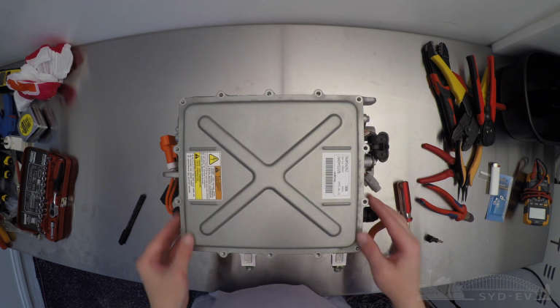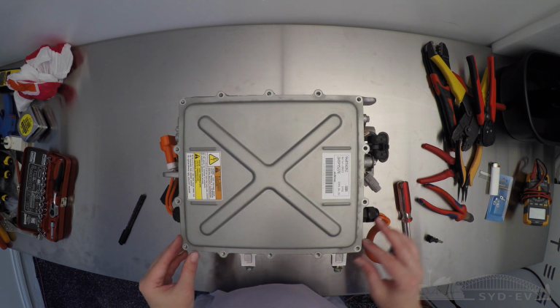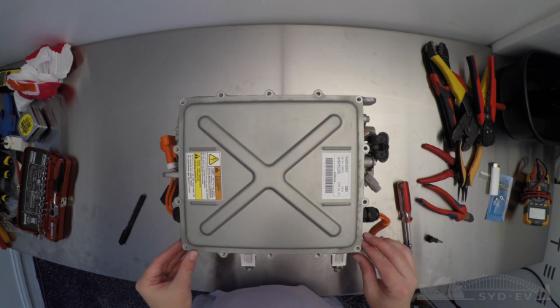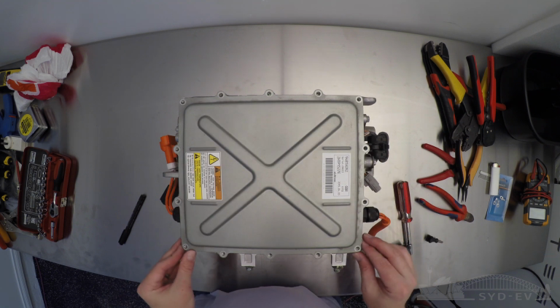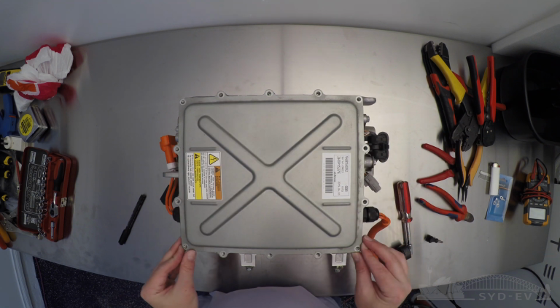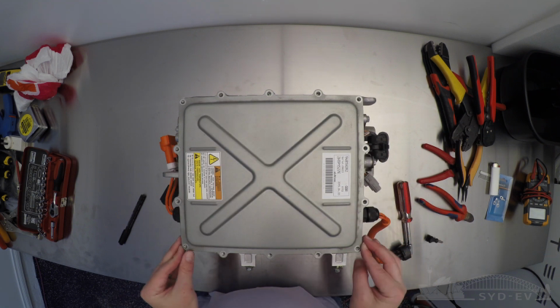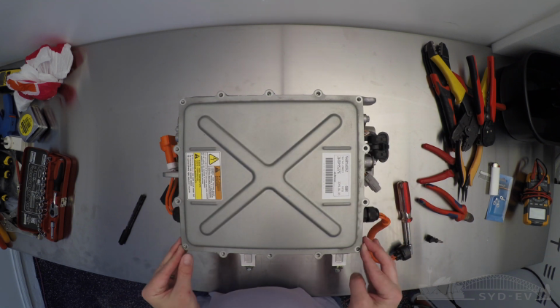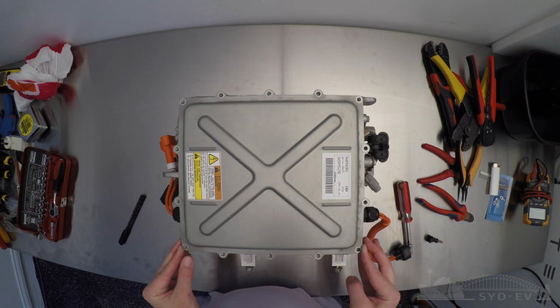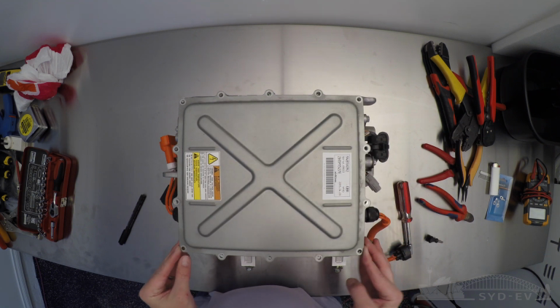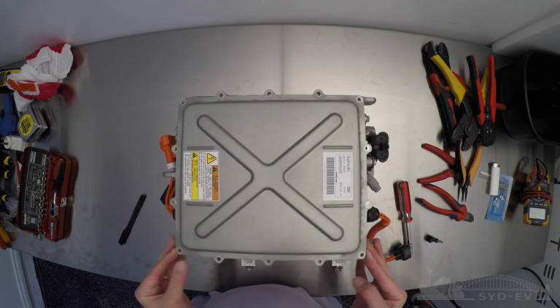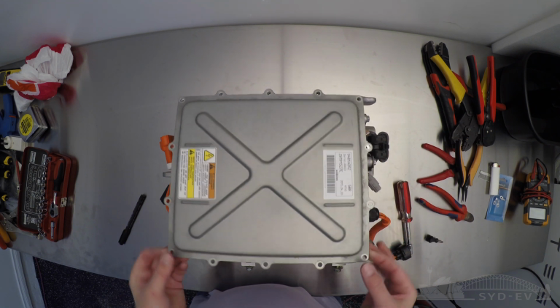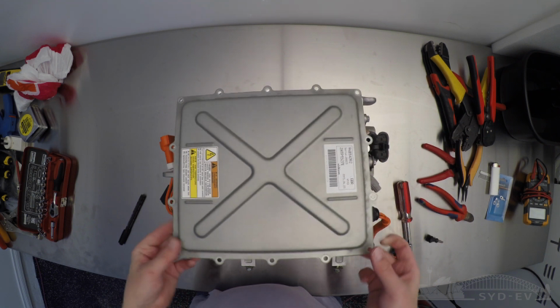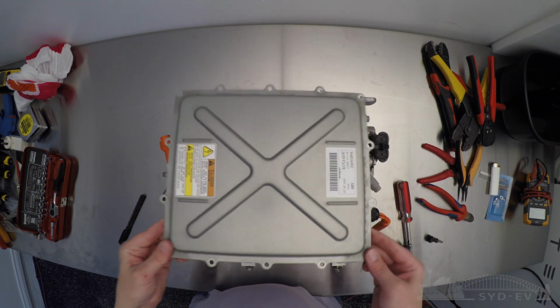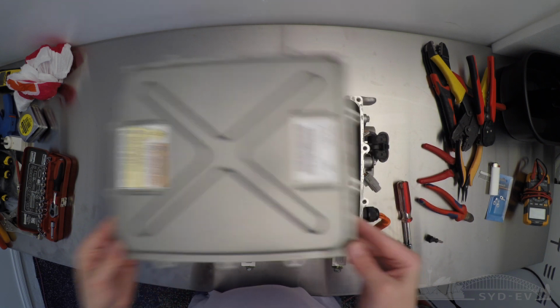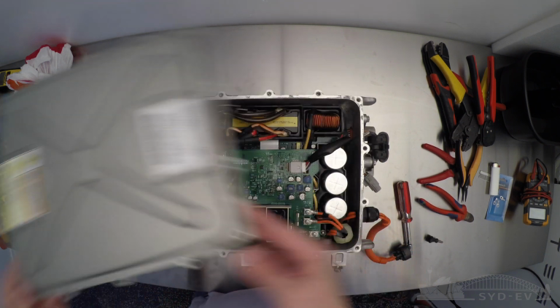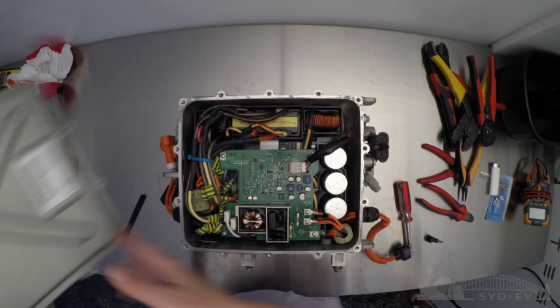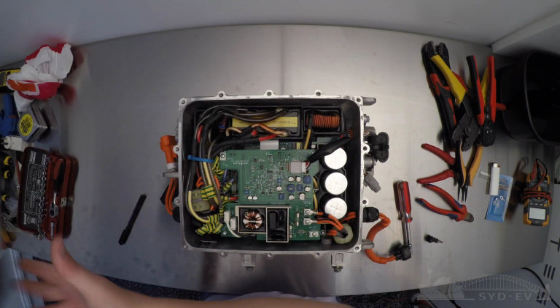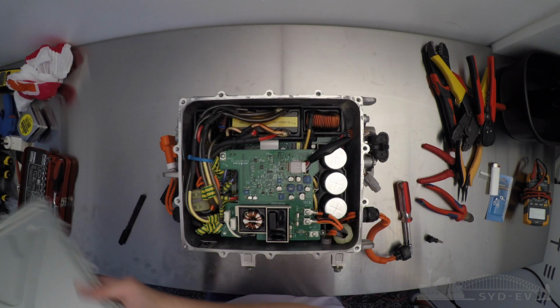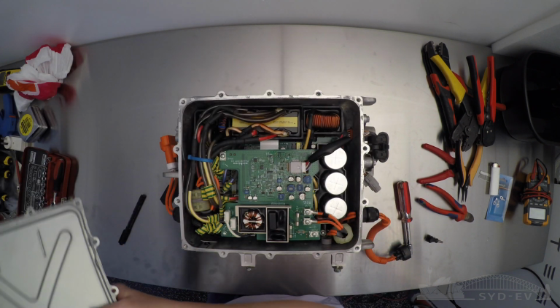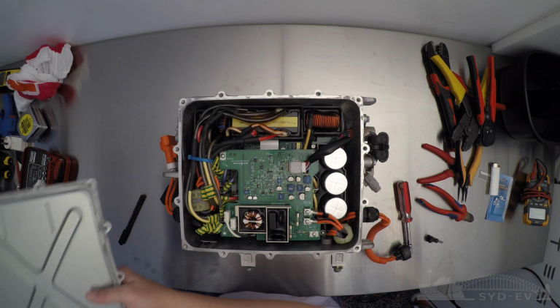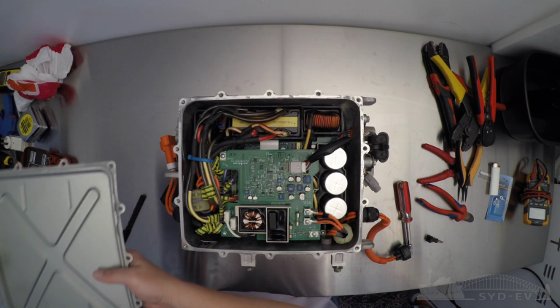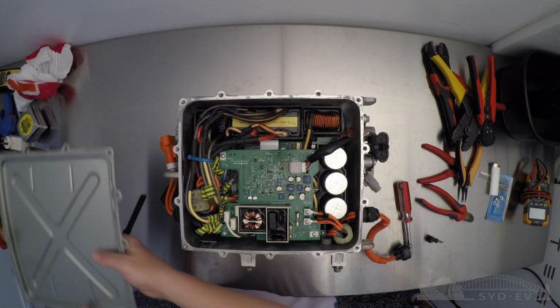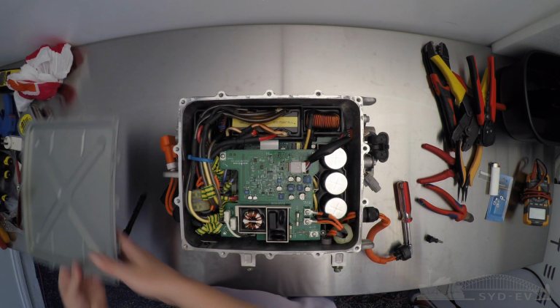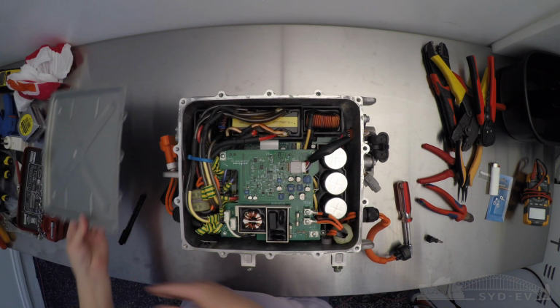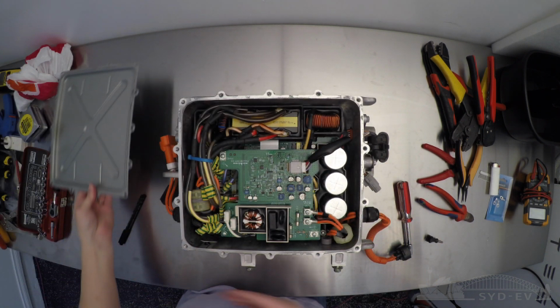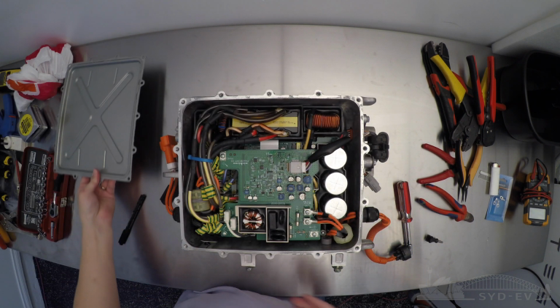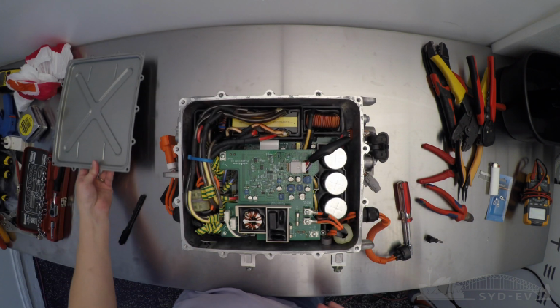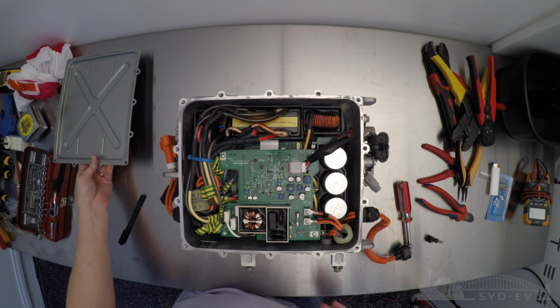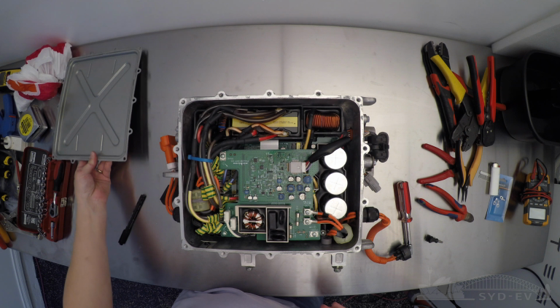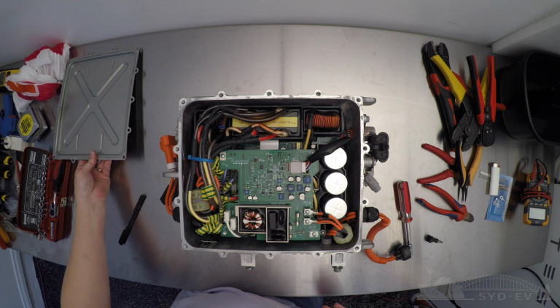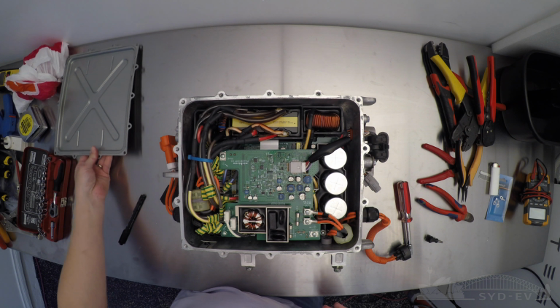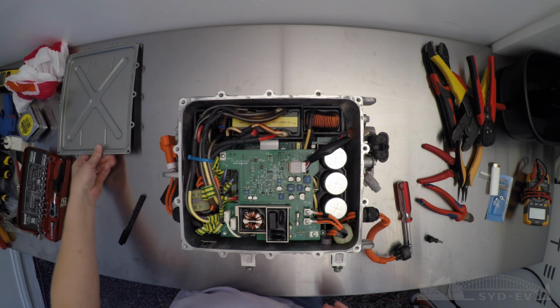If you haven't taken the top off previously, there'll be a strong sealant you've got to get through before lifting the lid off.